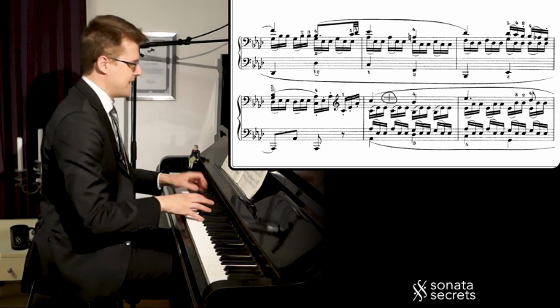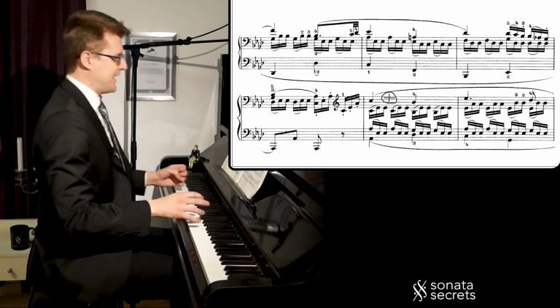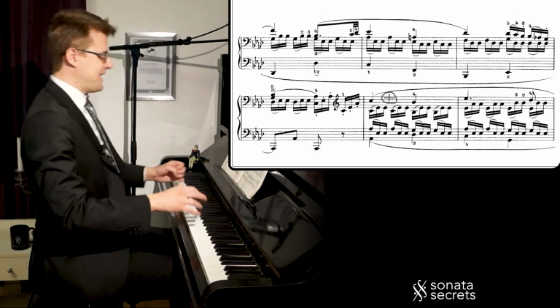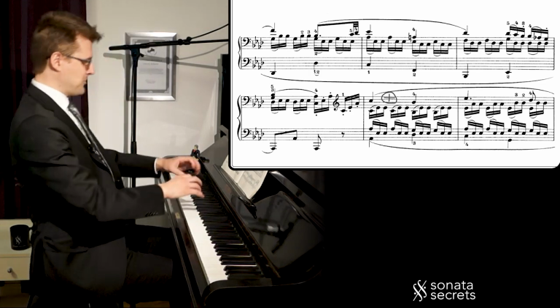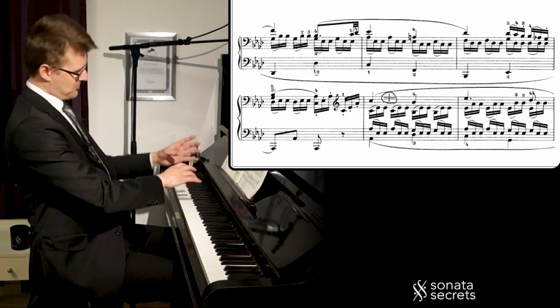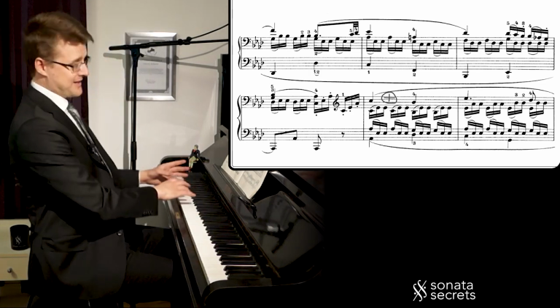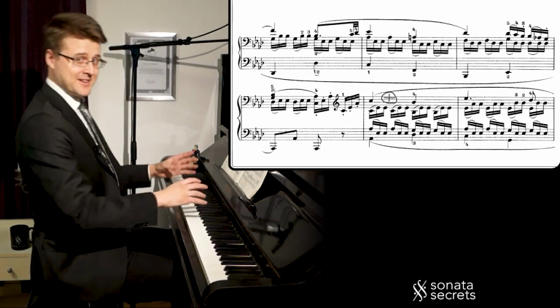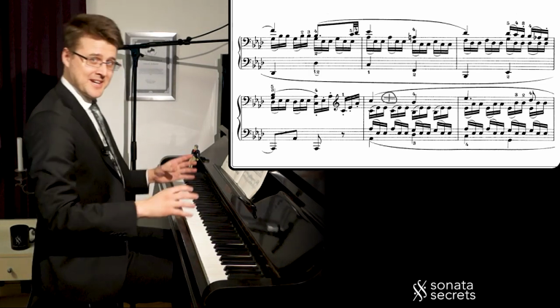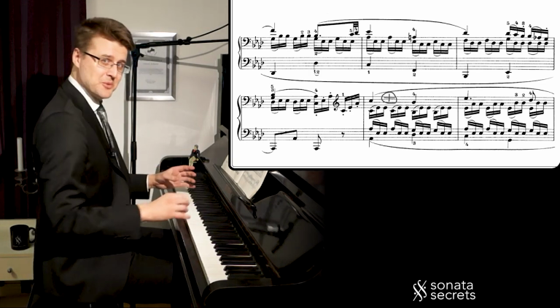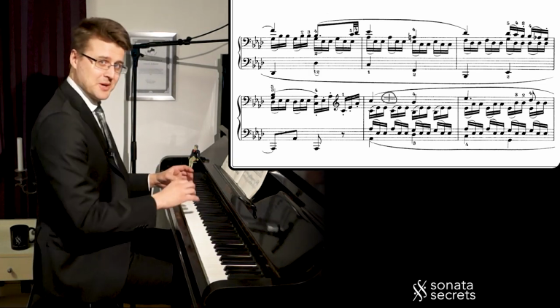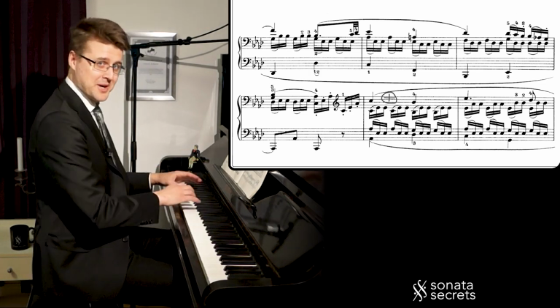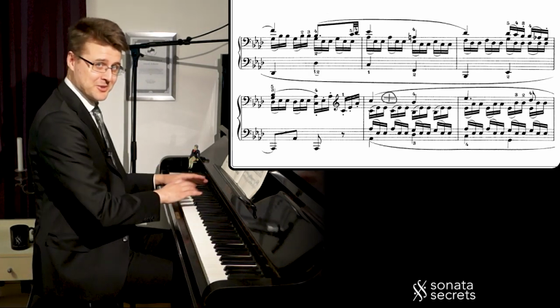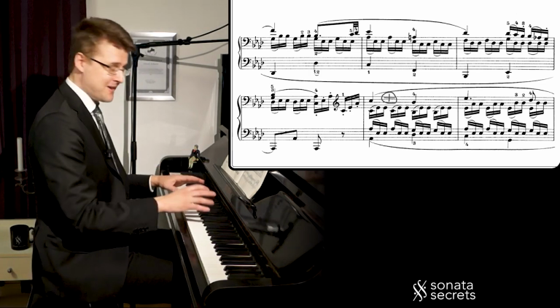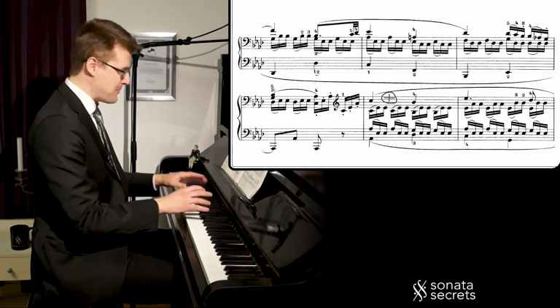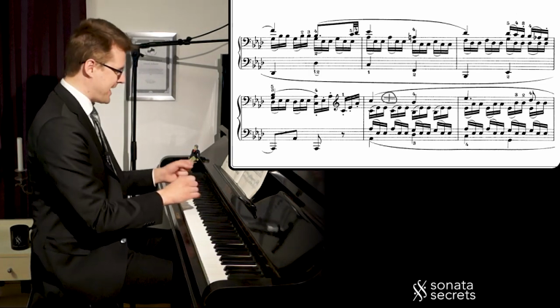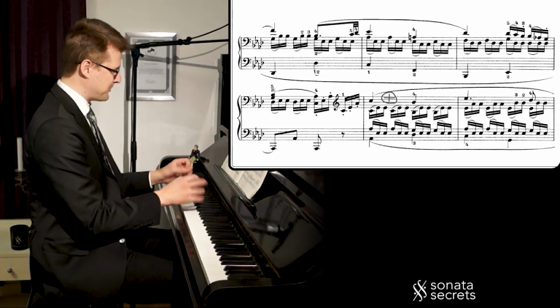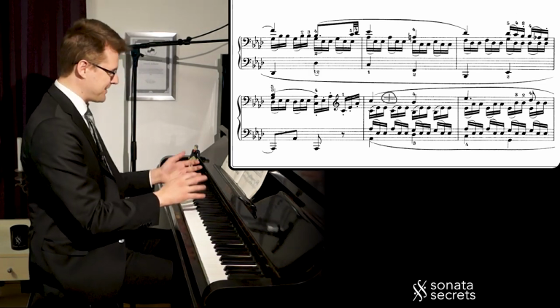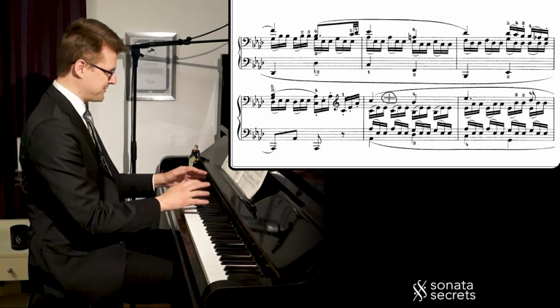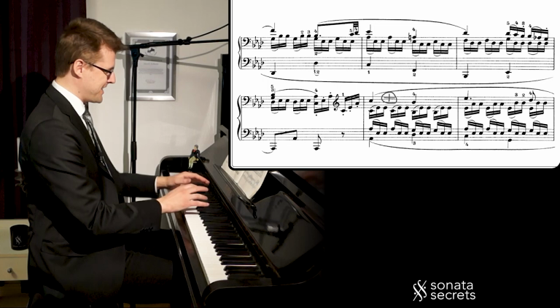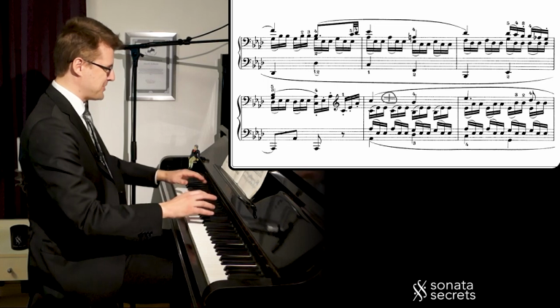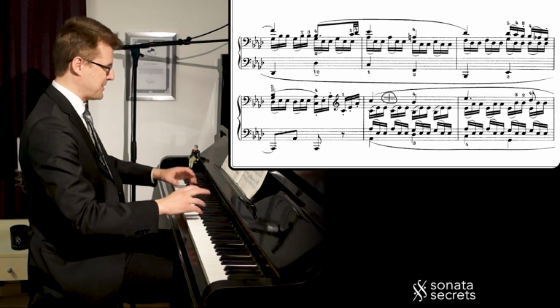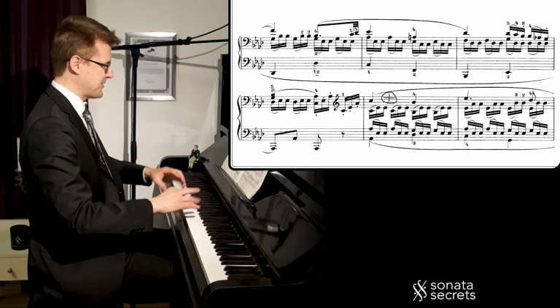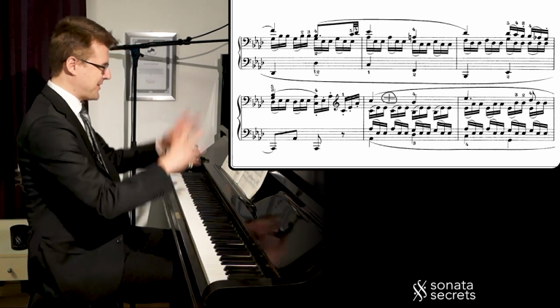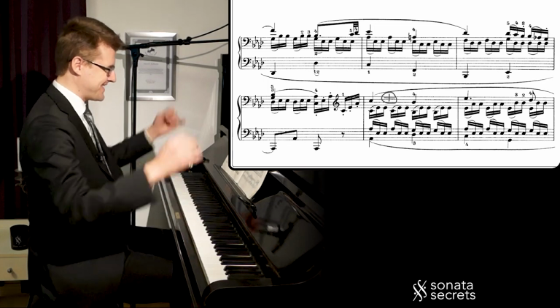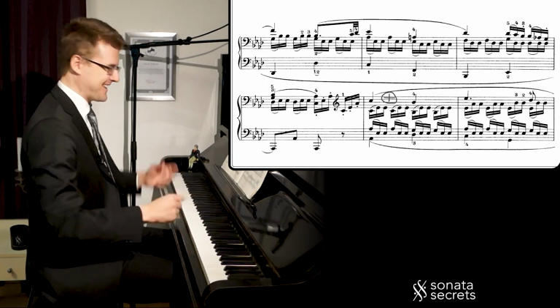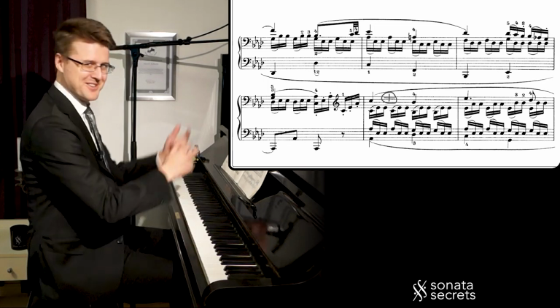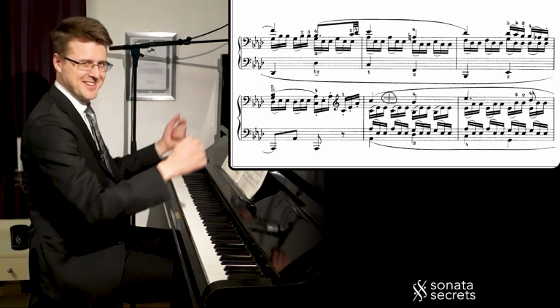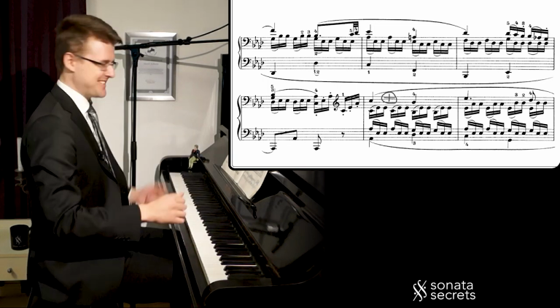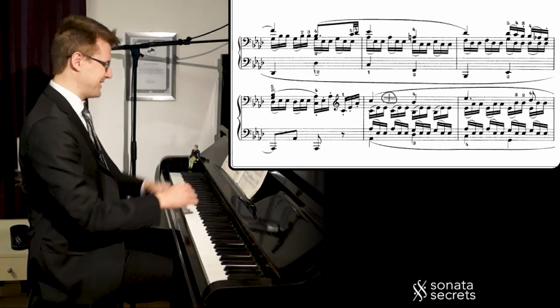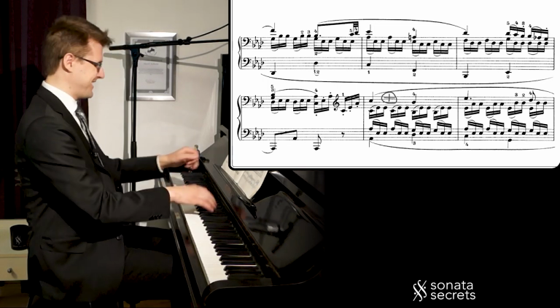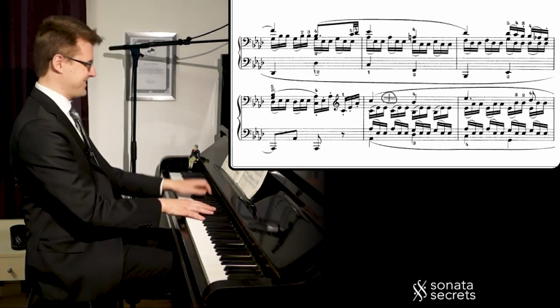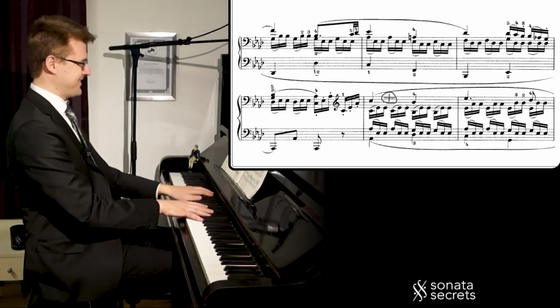And now we get it again — one octave up and with the left hand in triplets. So now it's like everything is coming together.